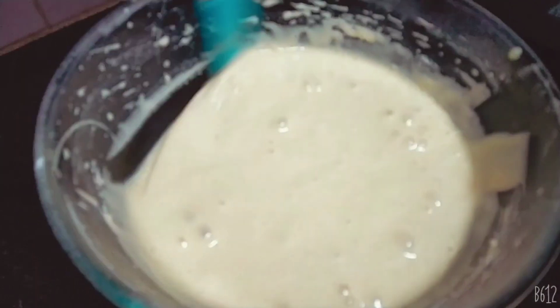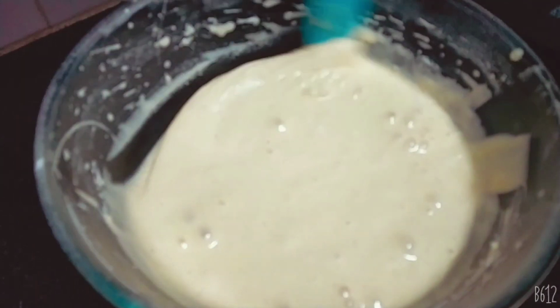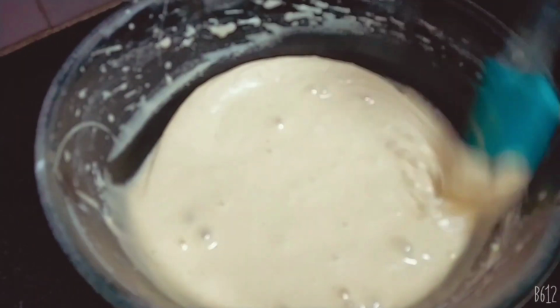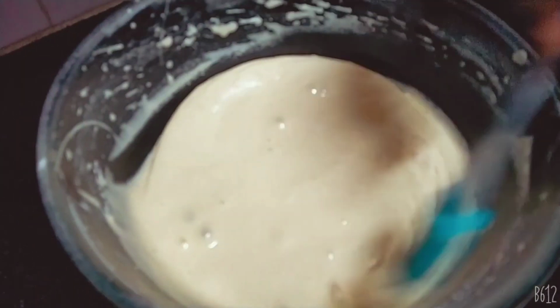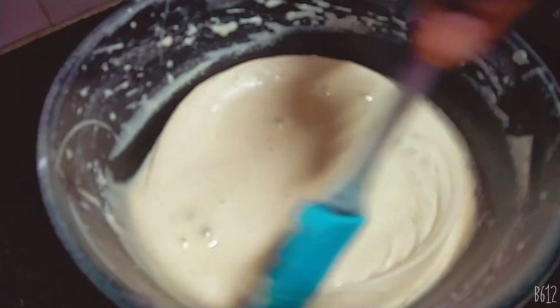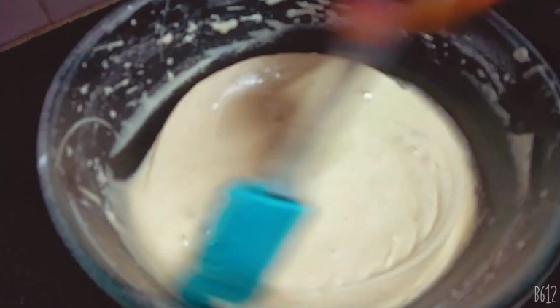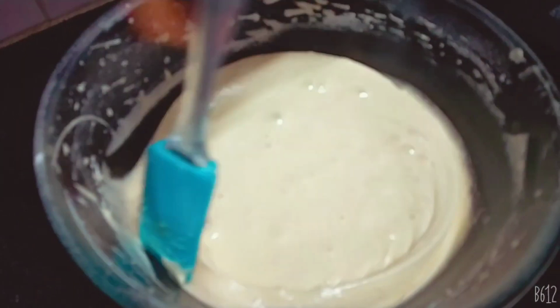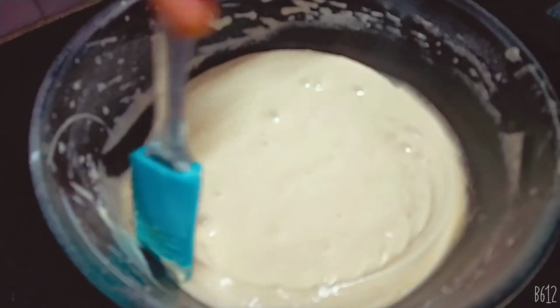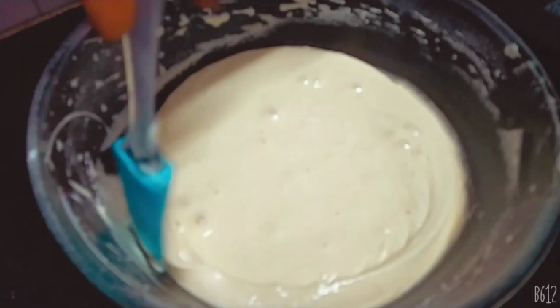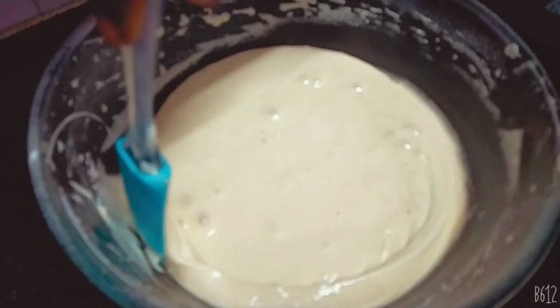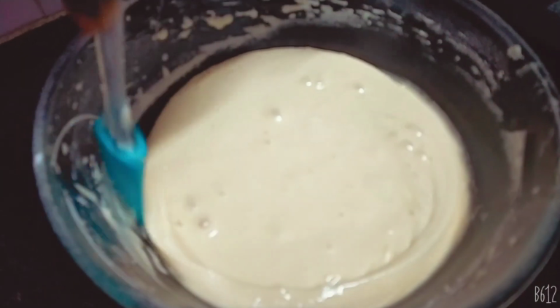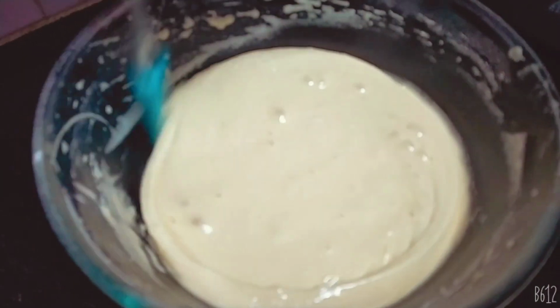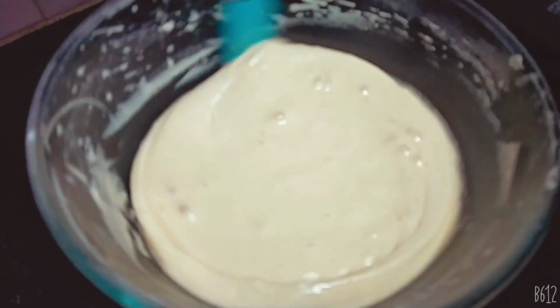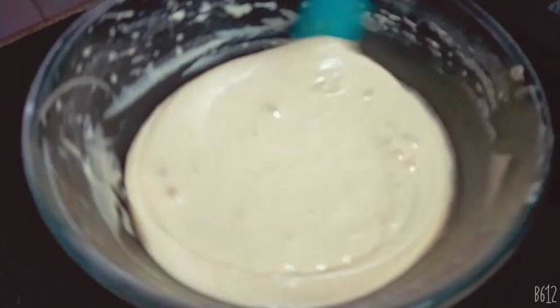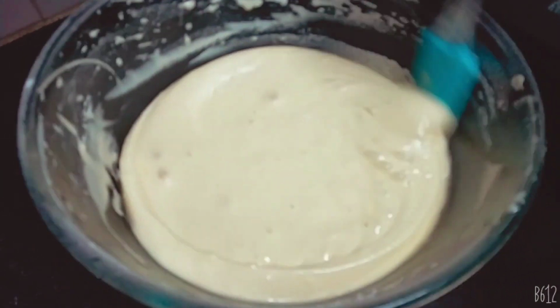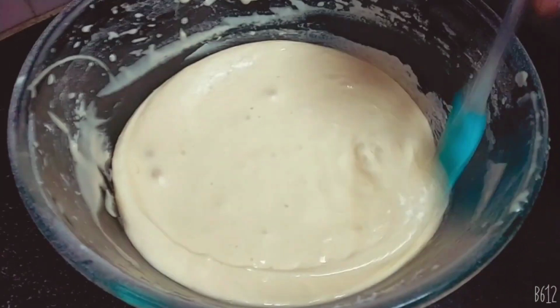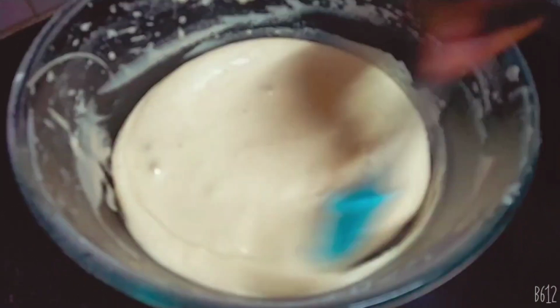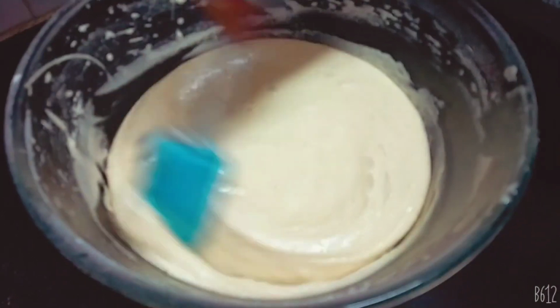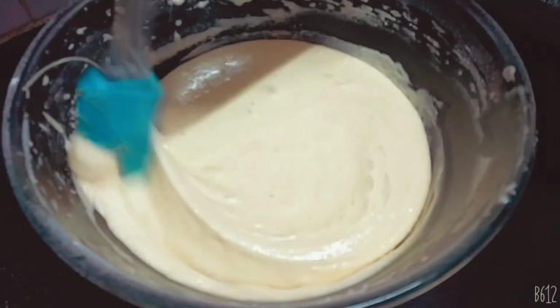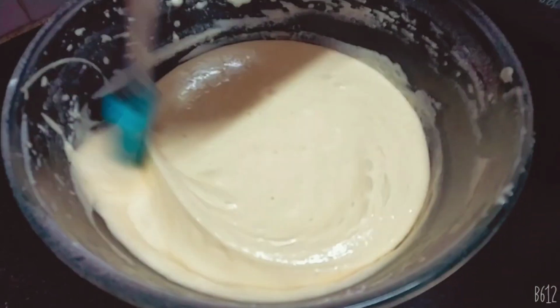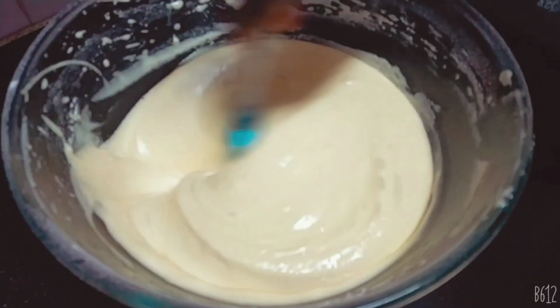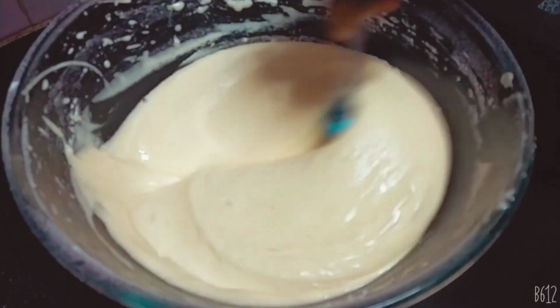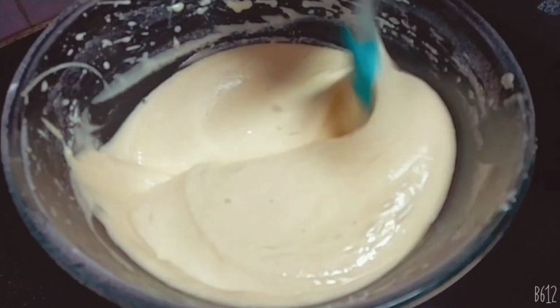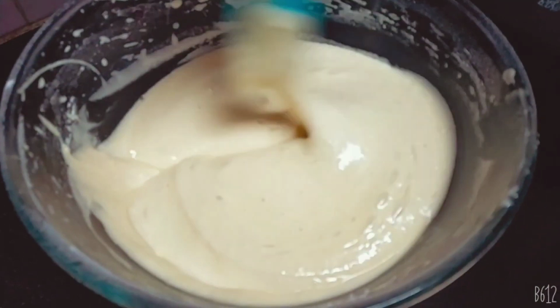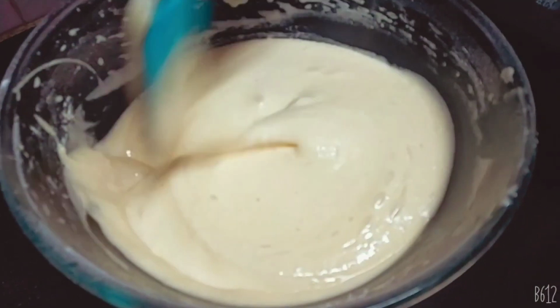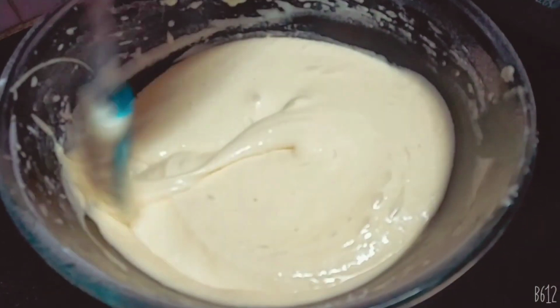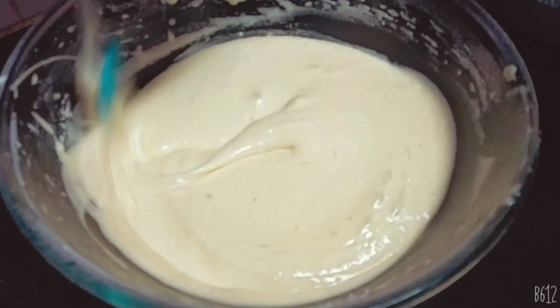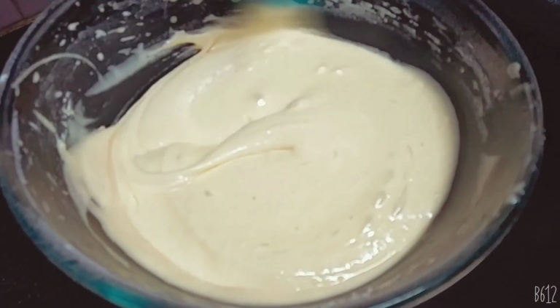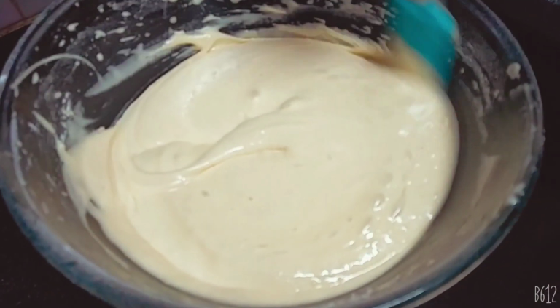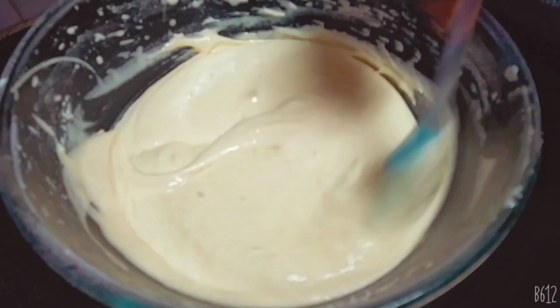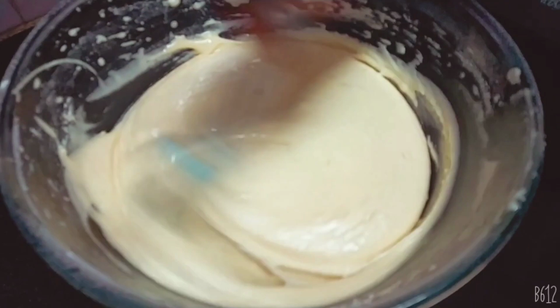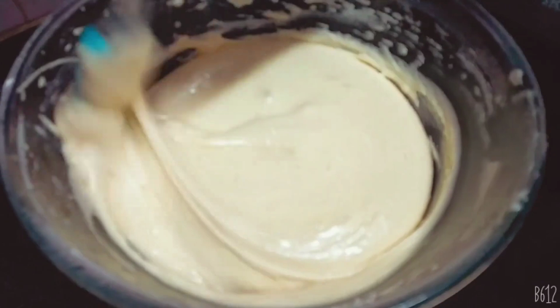Let it soak. Without the water, we will put a cup of water and mix it in.